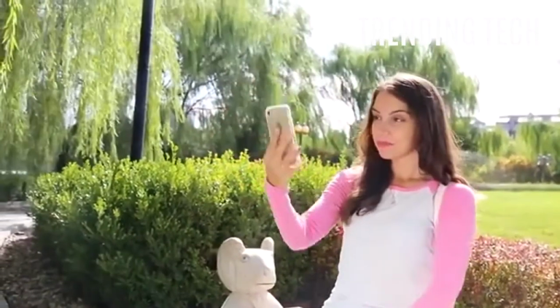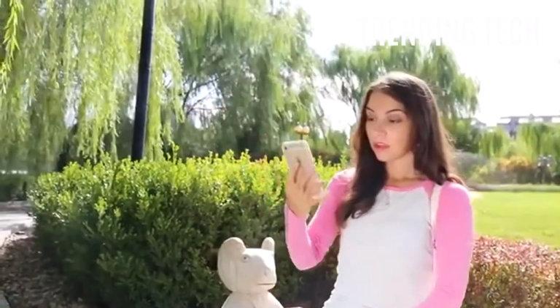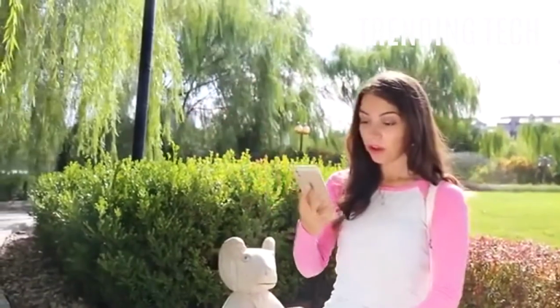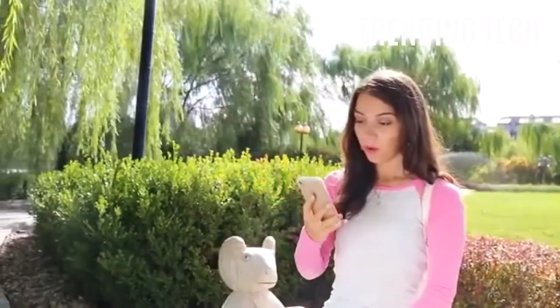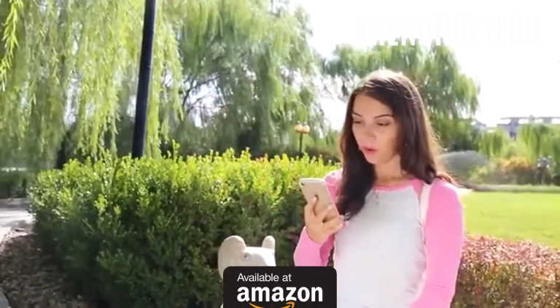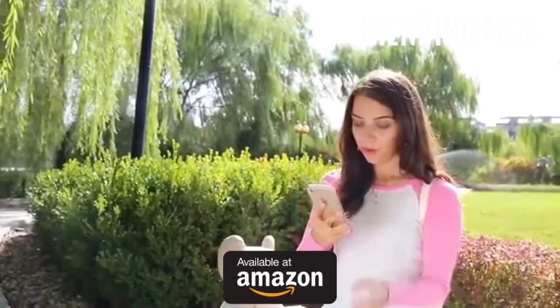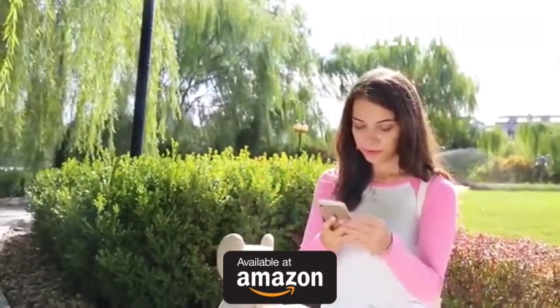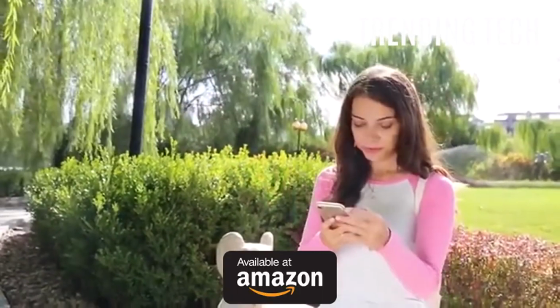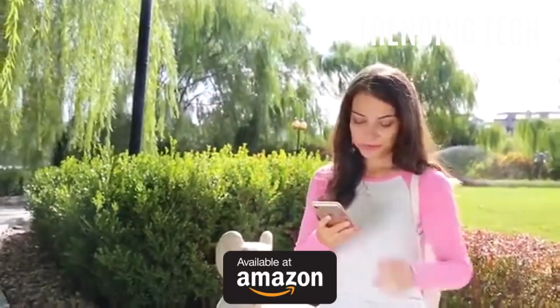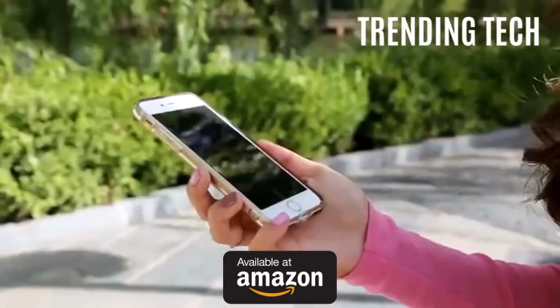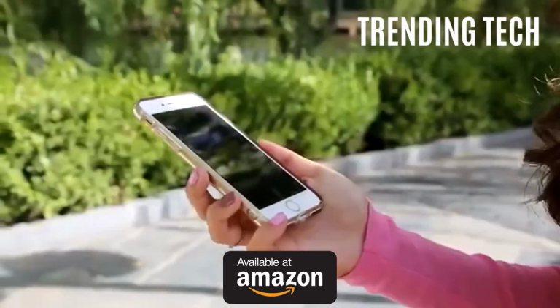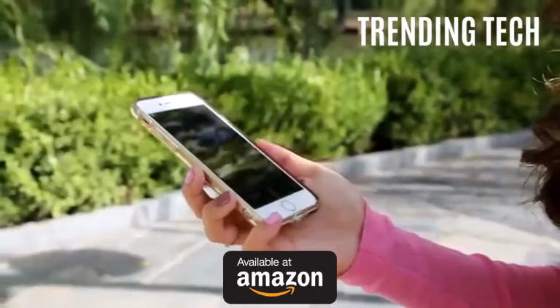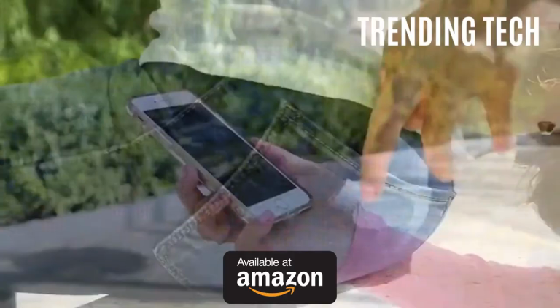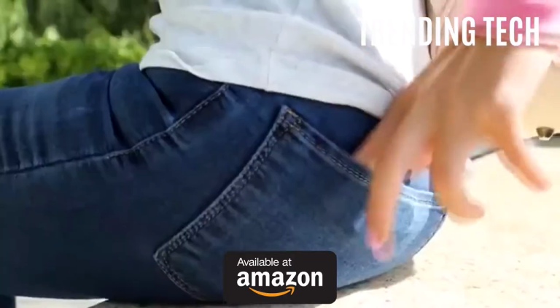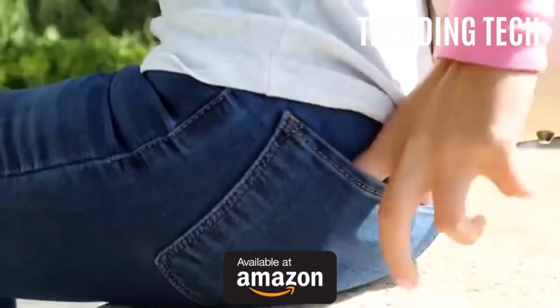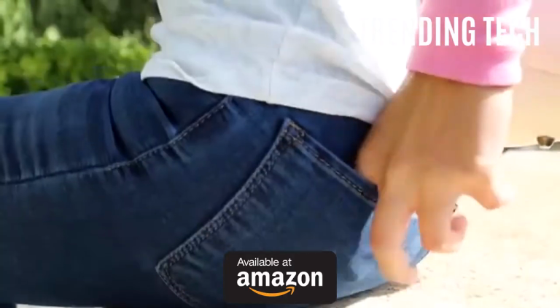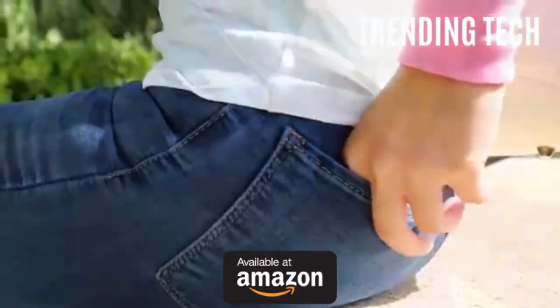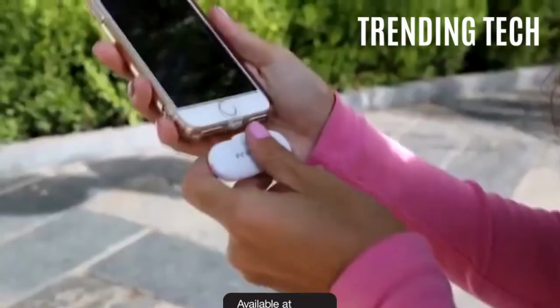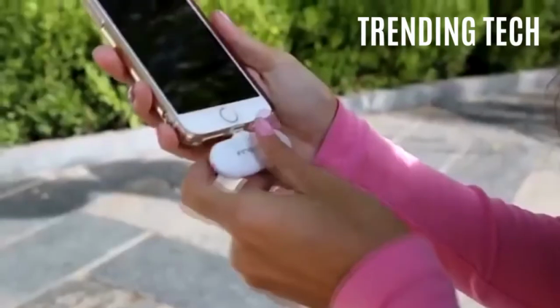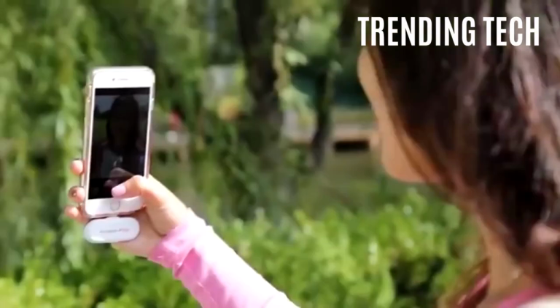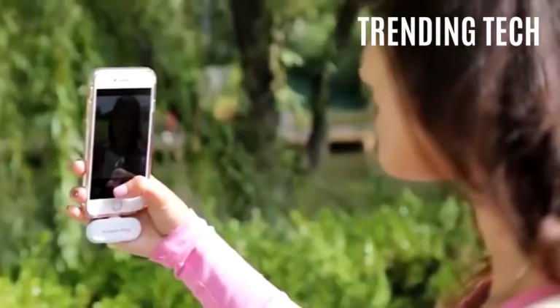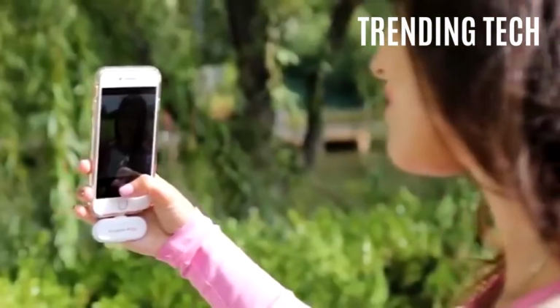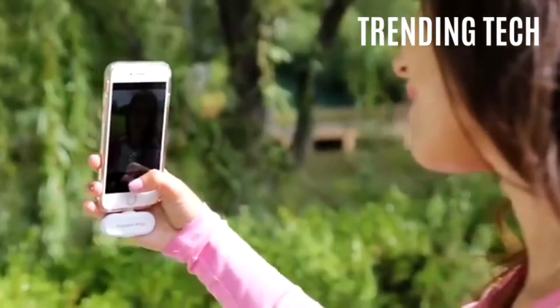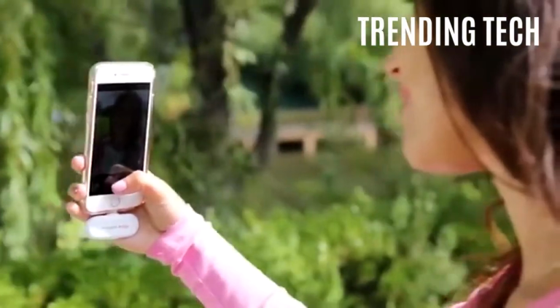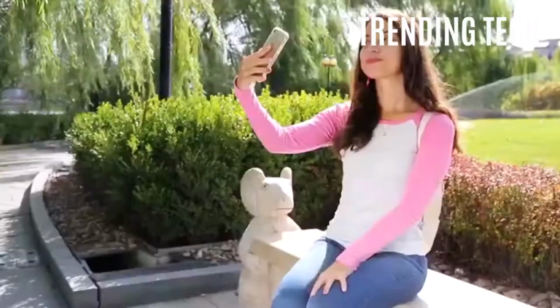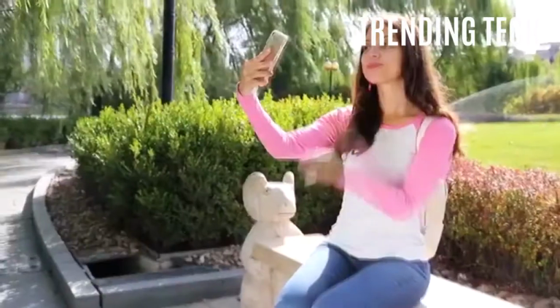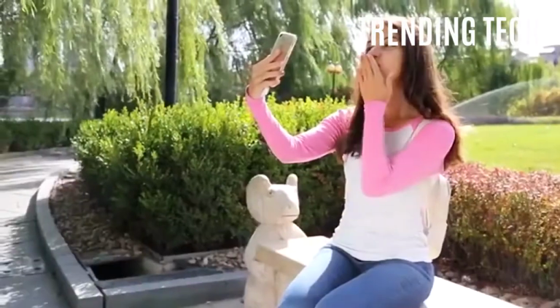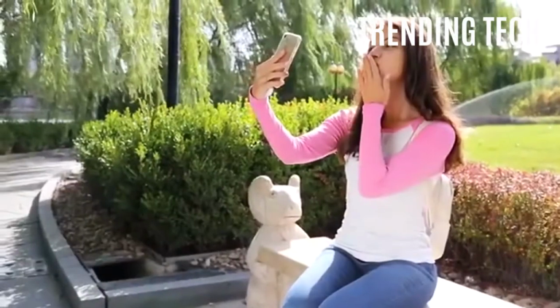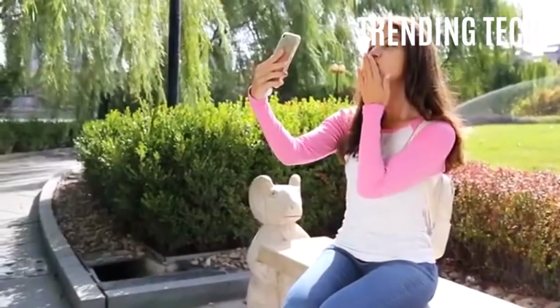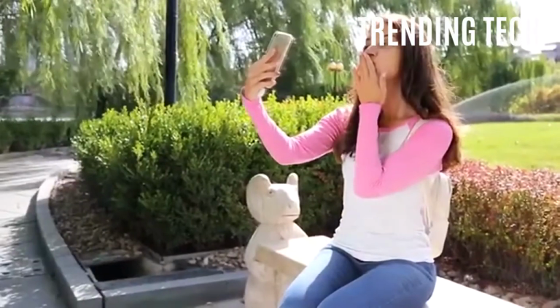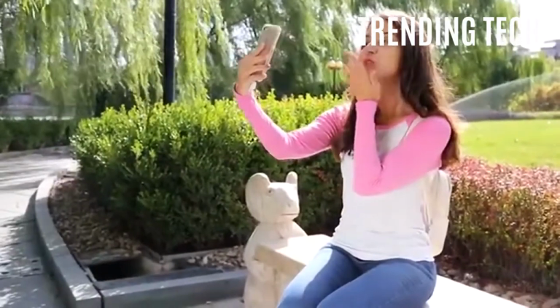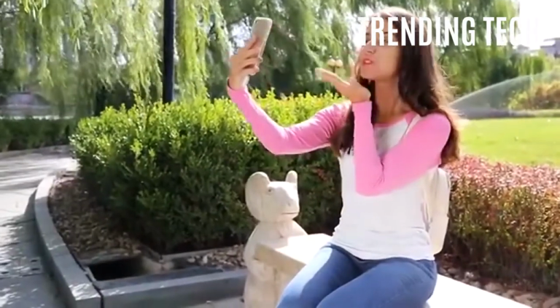The links to buy all of these products can be found in the description below. Be sure to check them out.